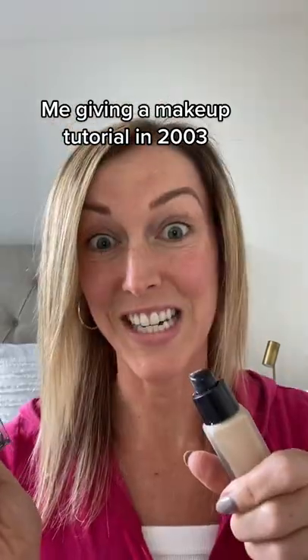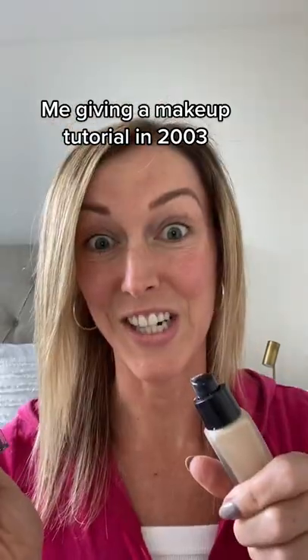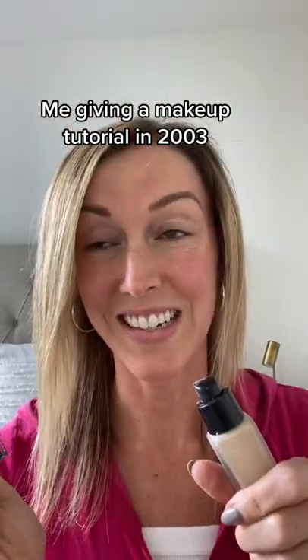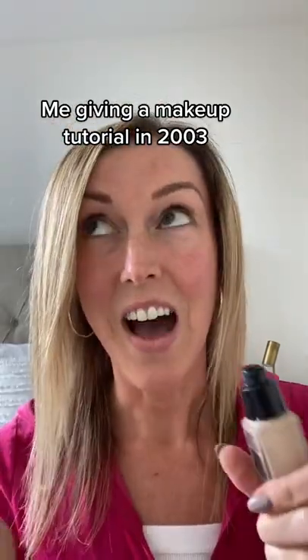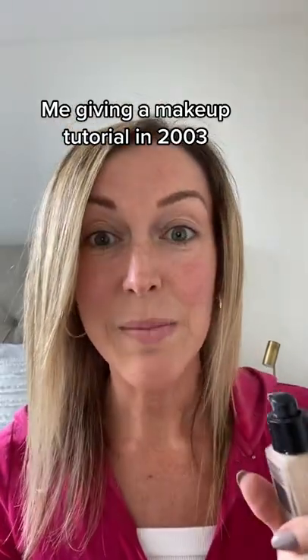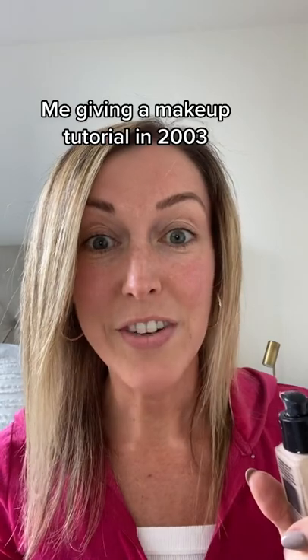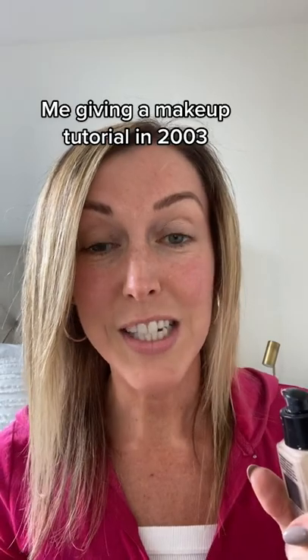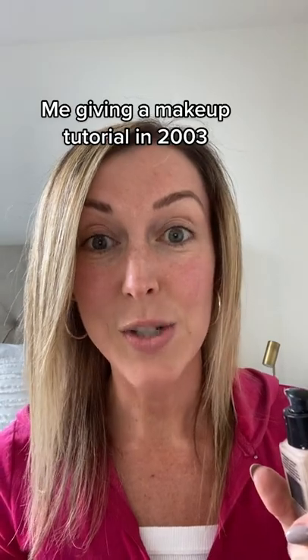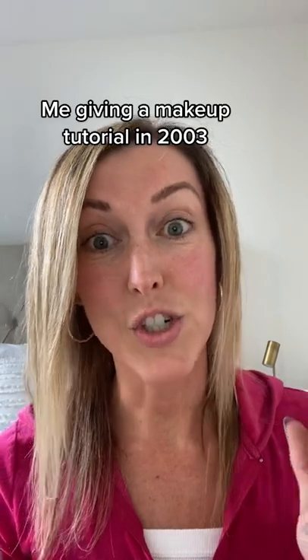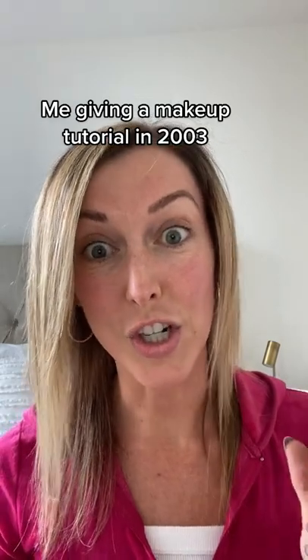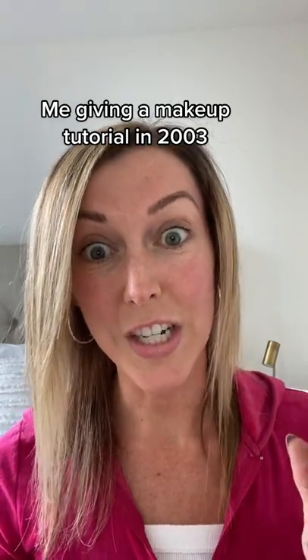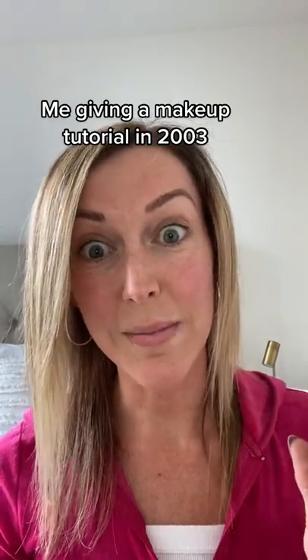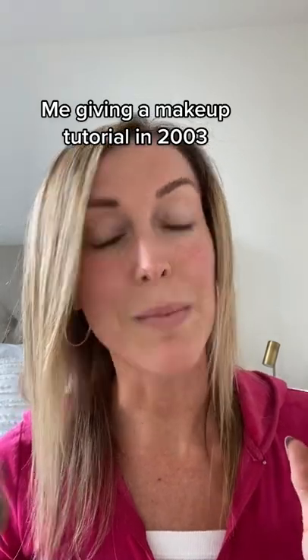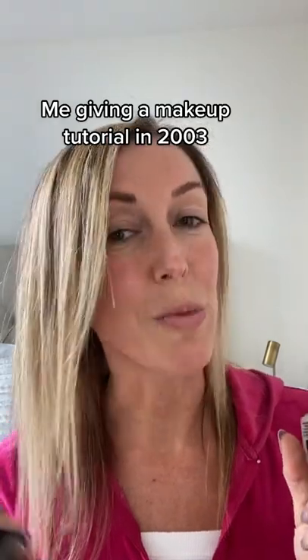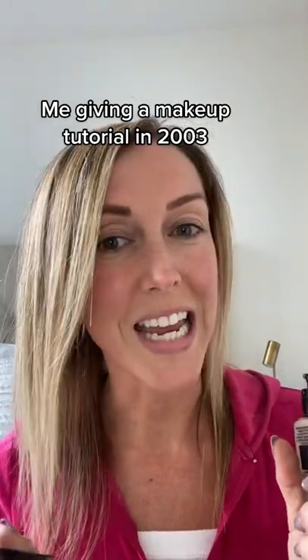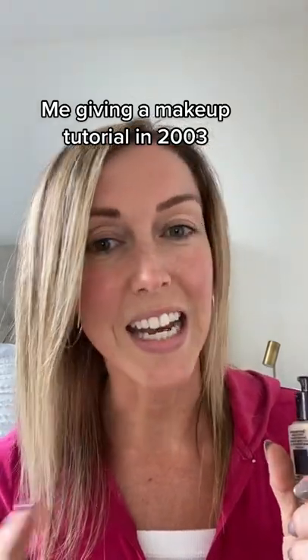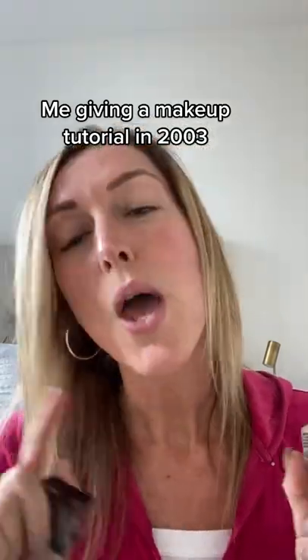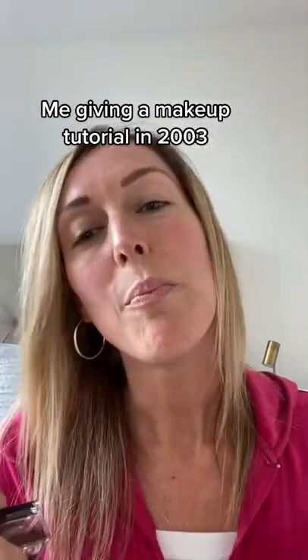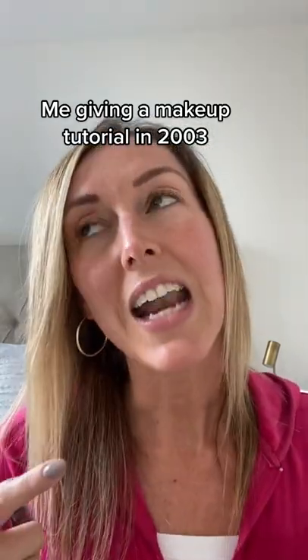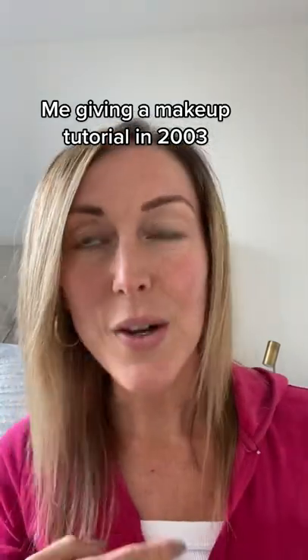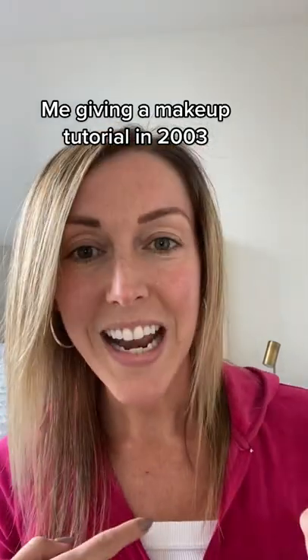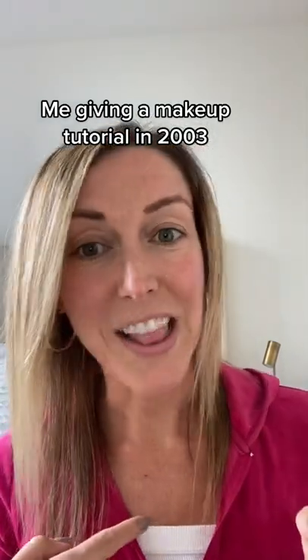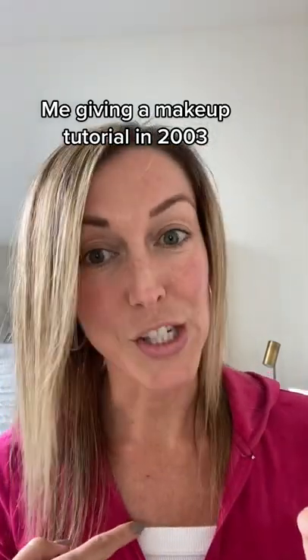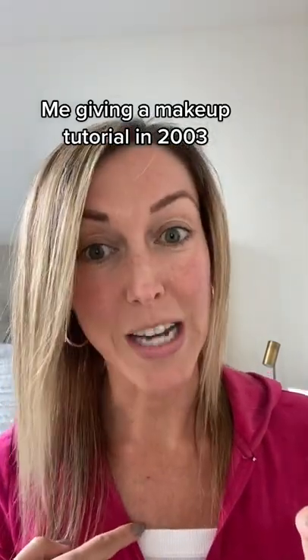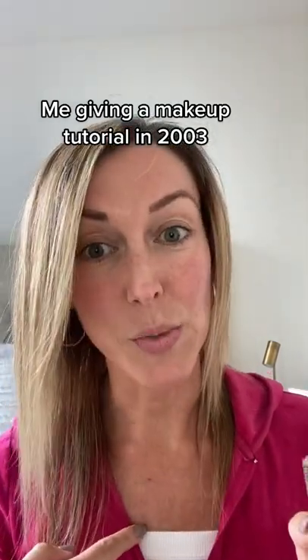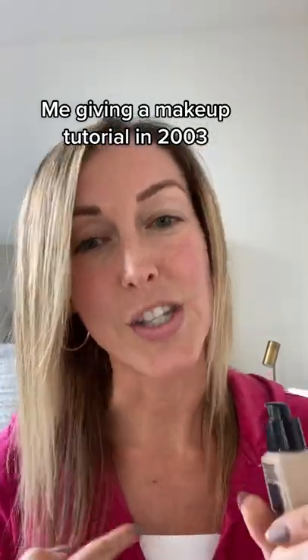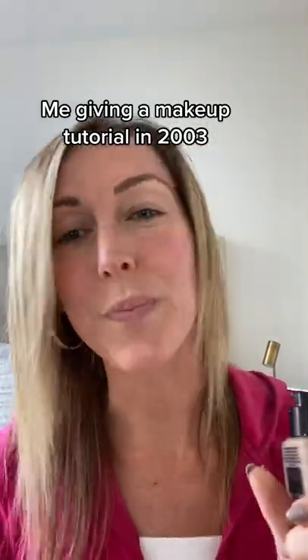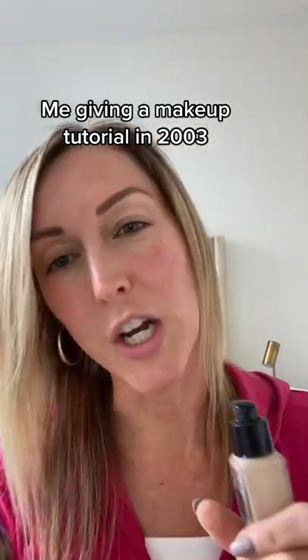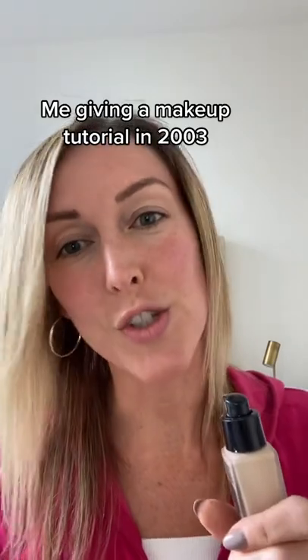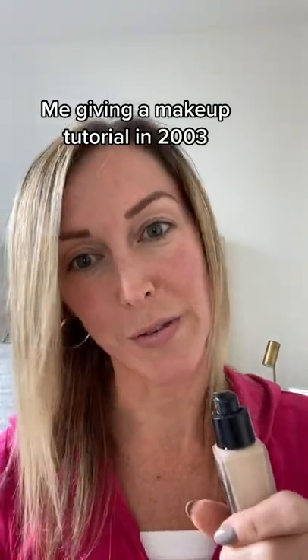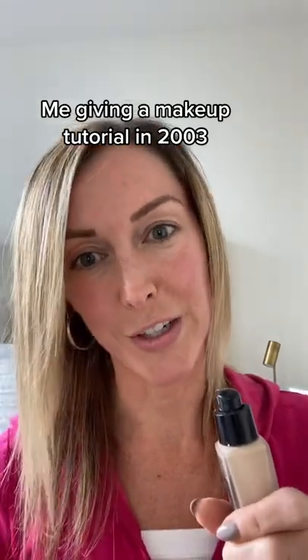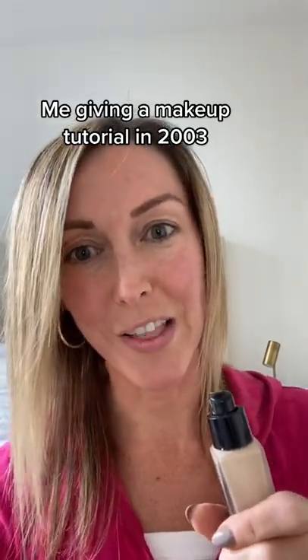Foundation. A lot of my friends like to use a darker shade to make them look more tan, but I go tanning at least three times a week, so I just use my regular color.